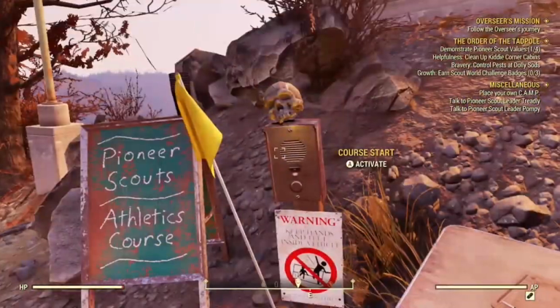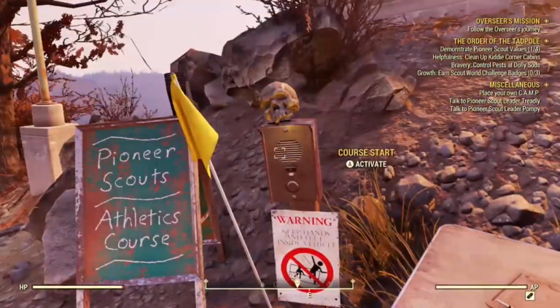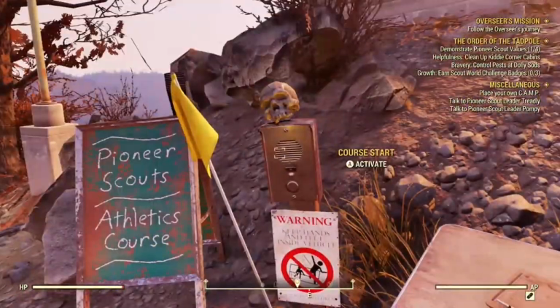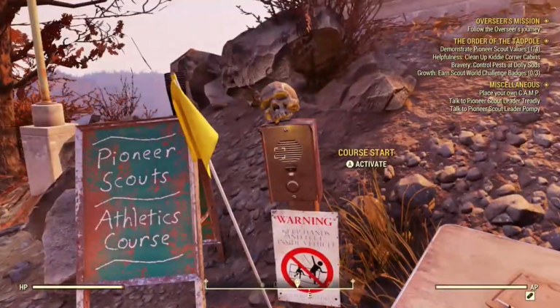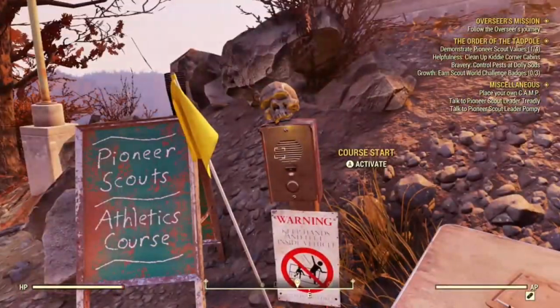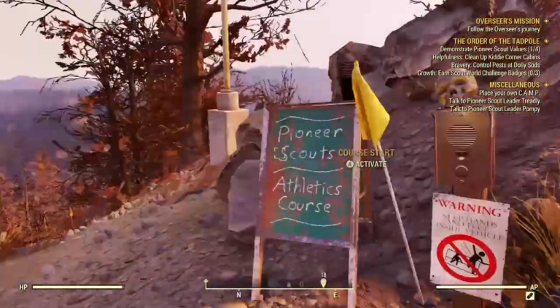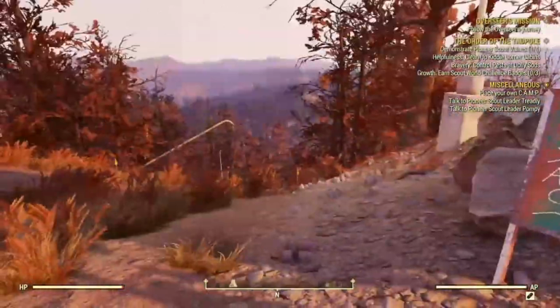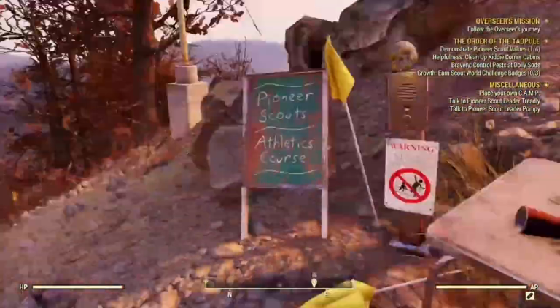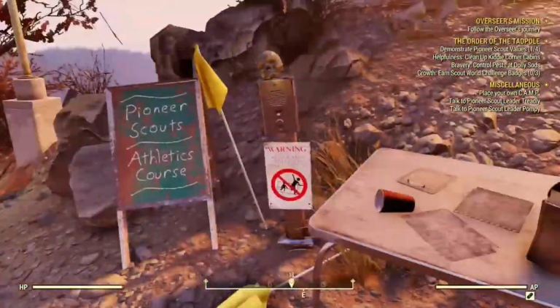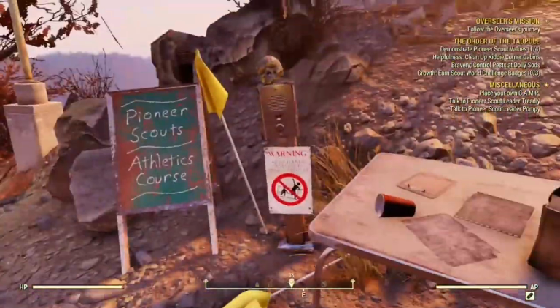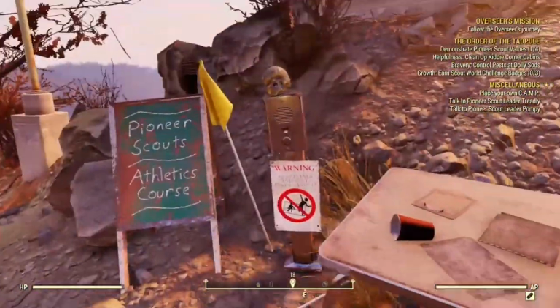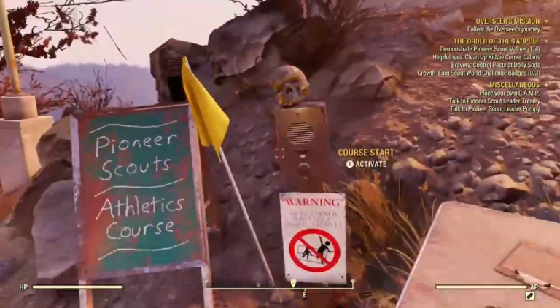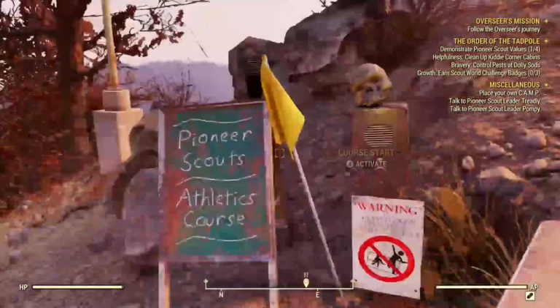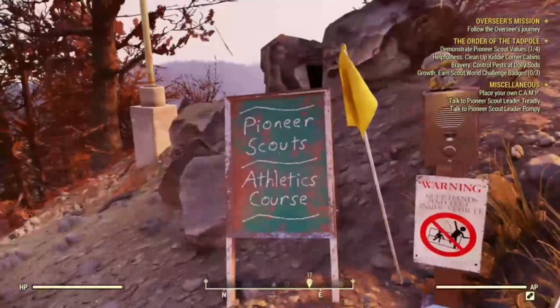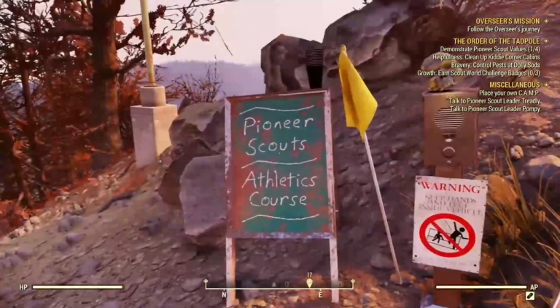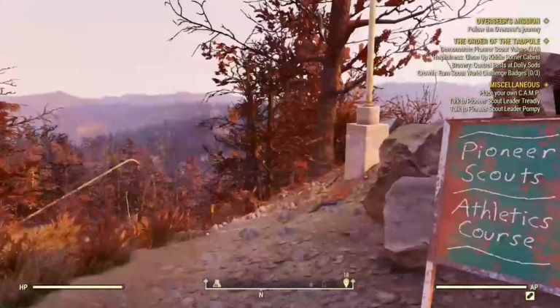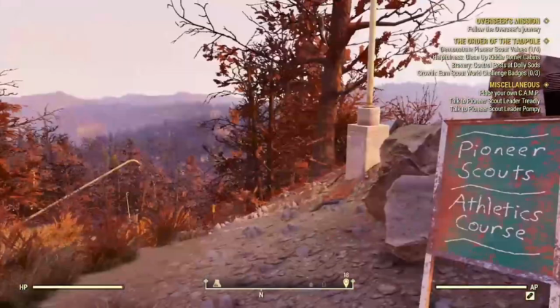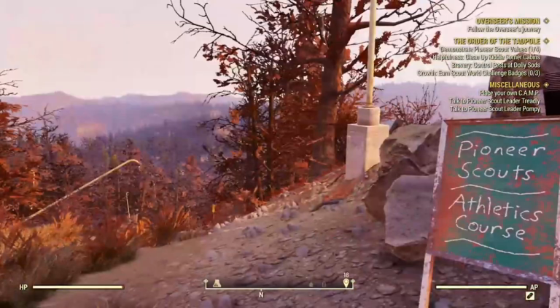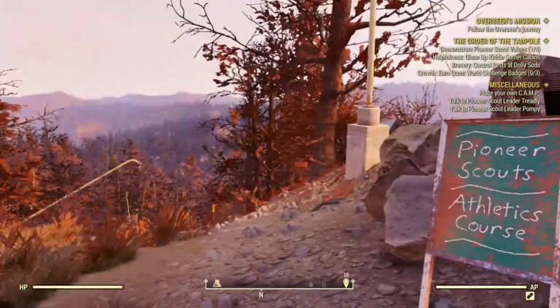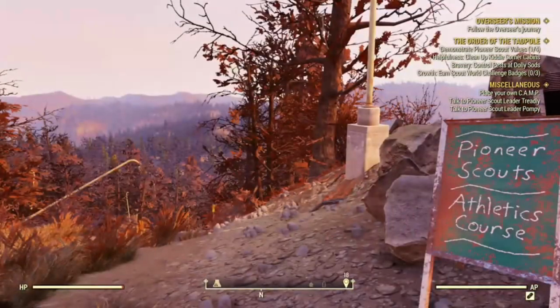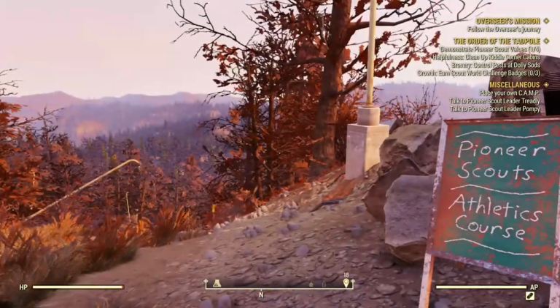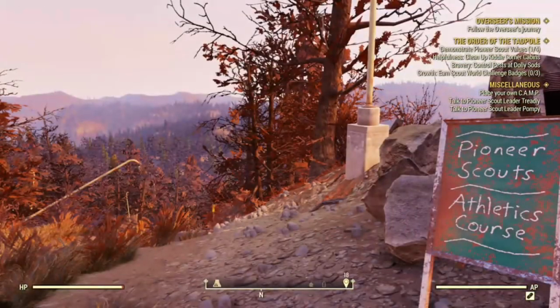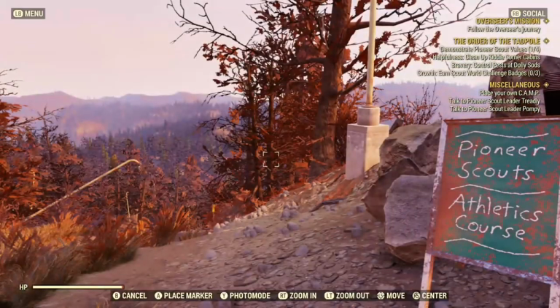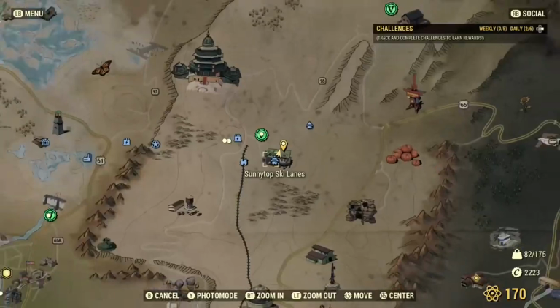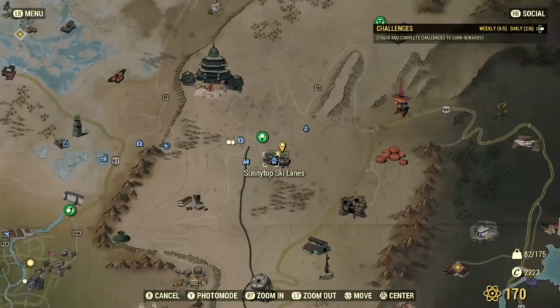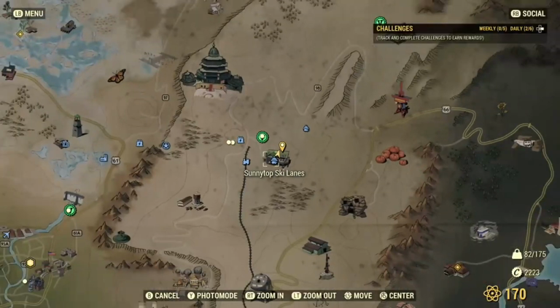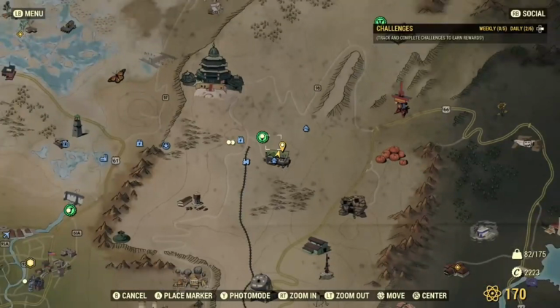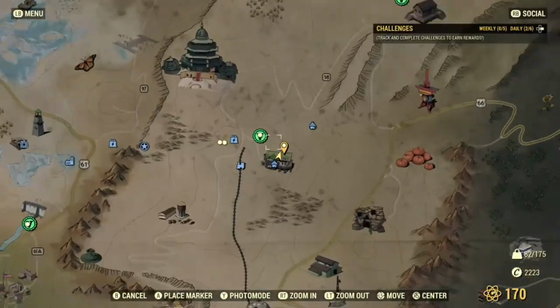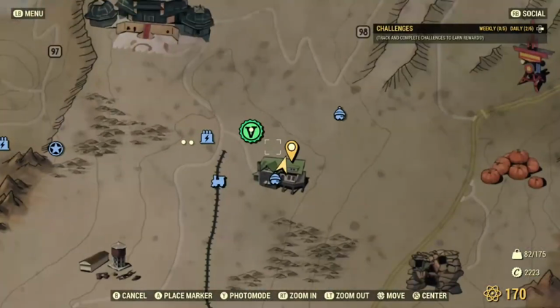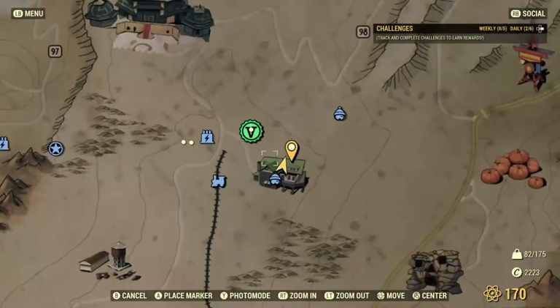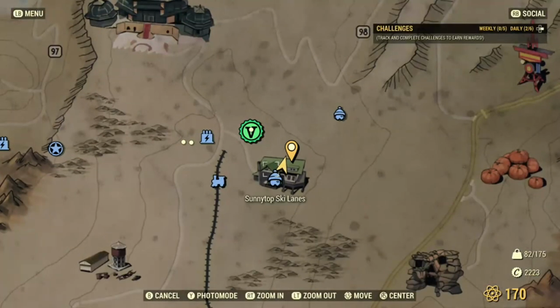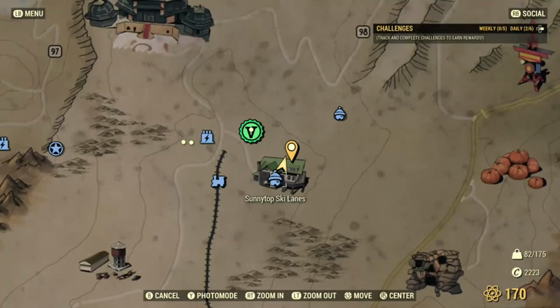Now as you can see, I'm at the Pioneer Scouts Athletic Course. This one's in the northeast corner of the map, located at Sunny Top Skylines.